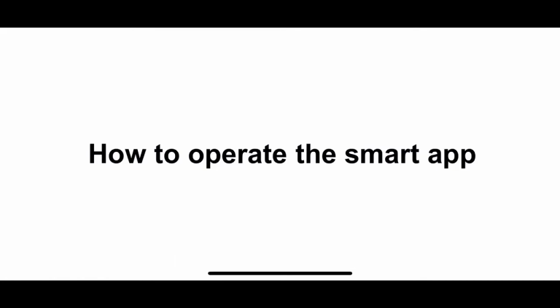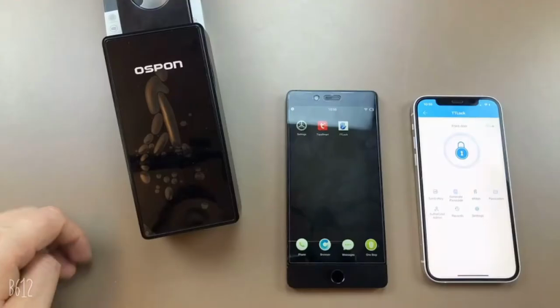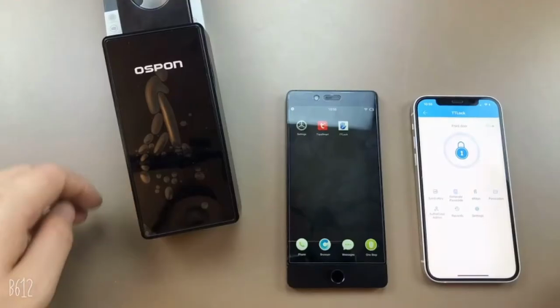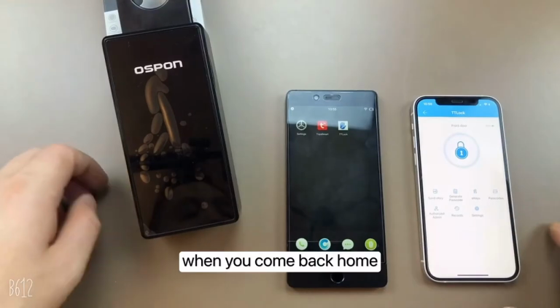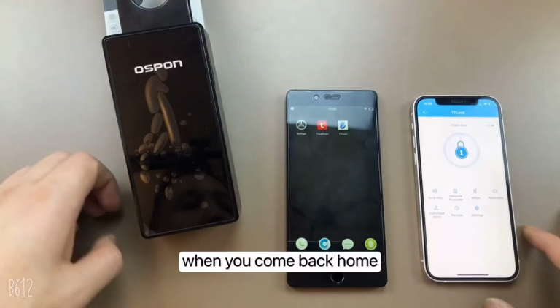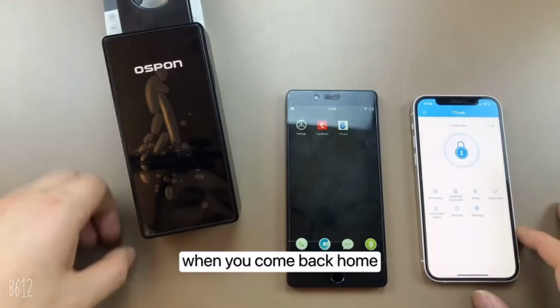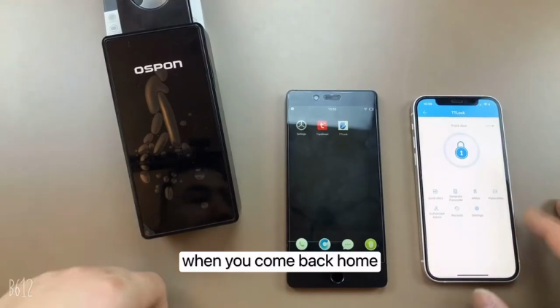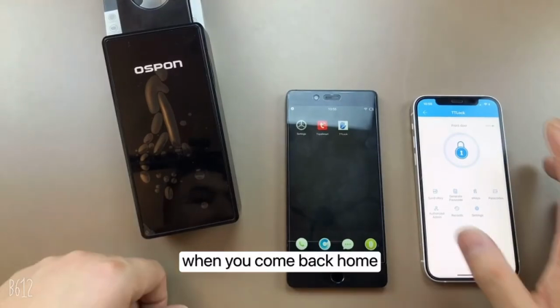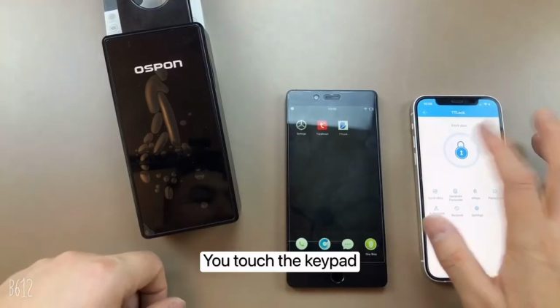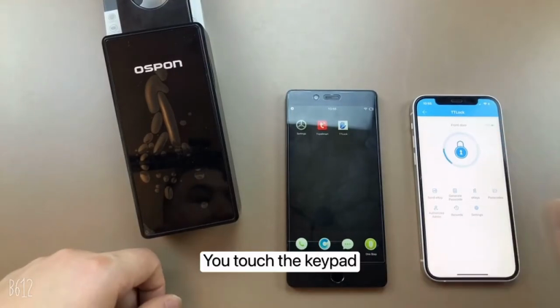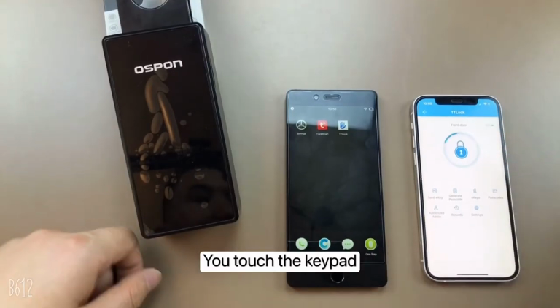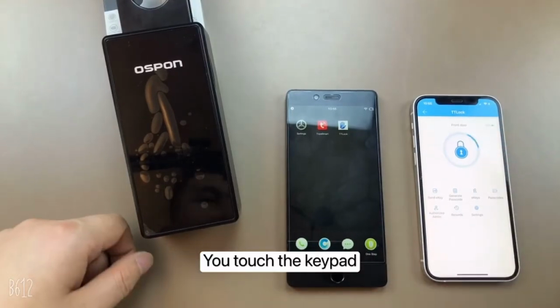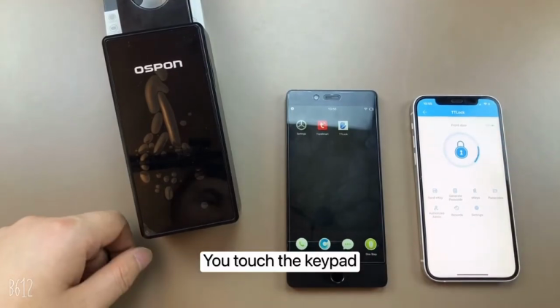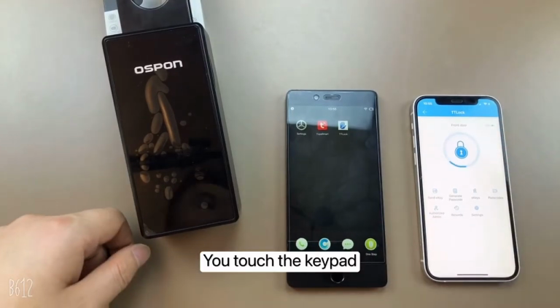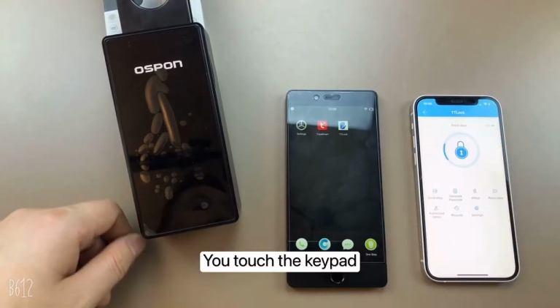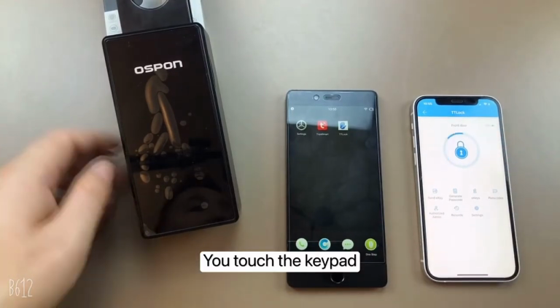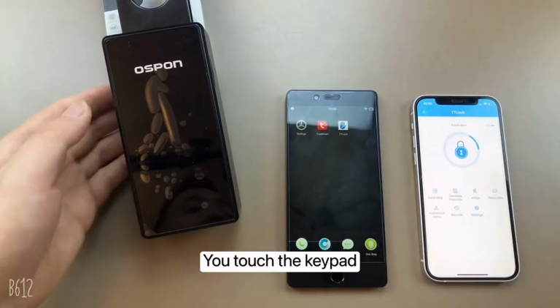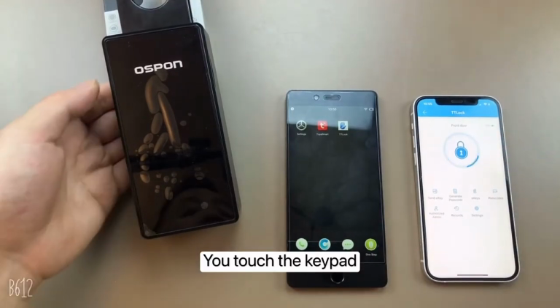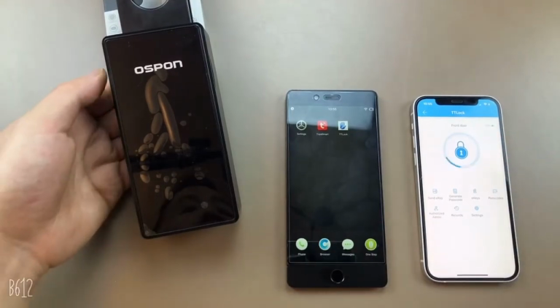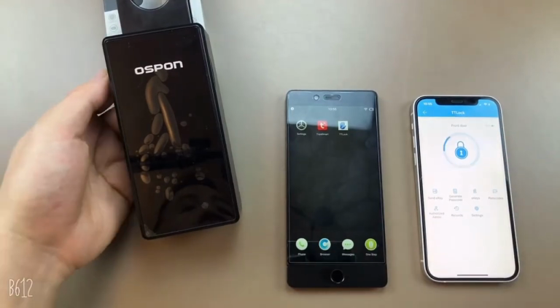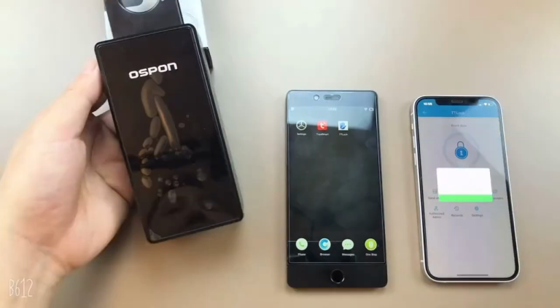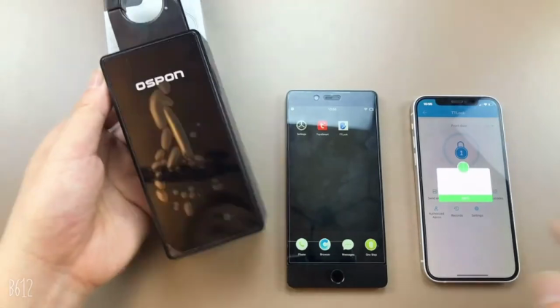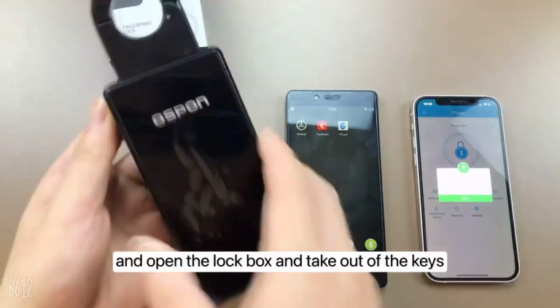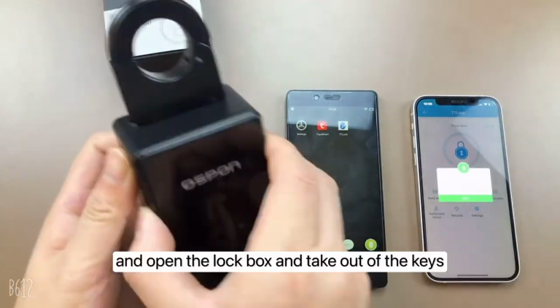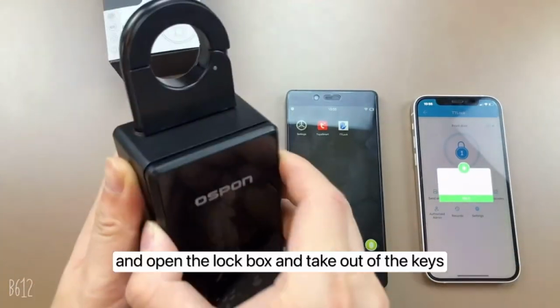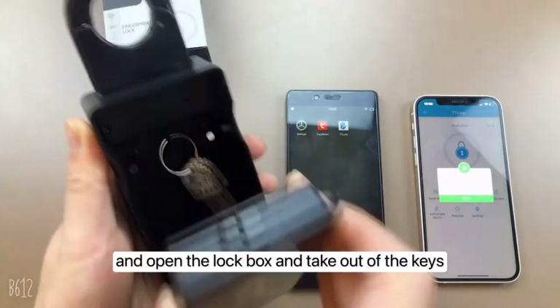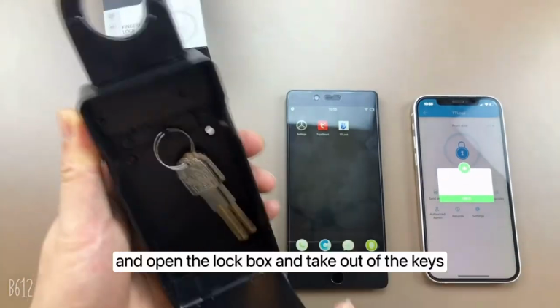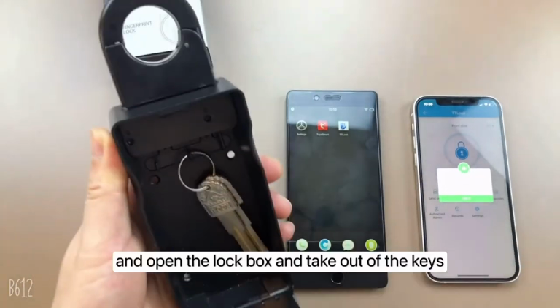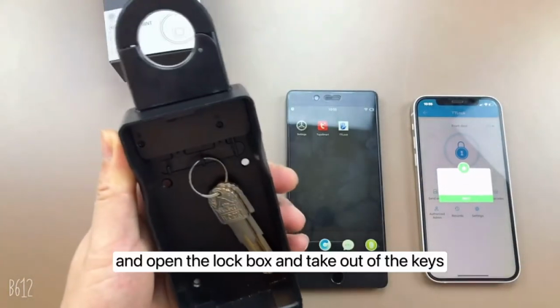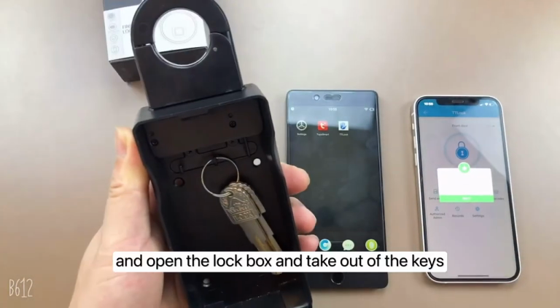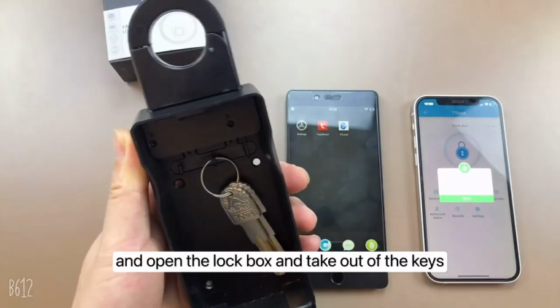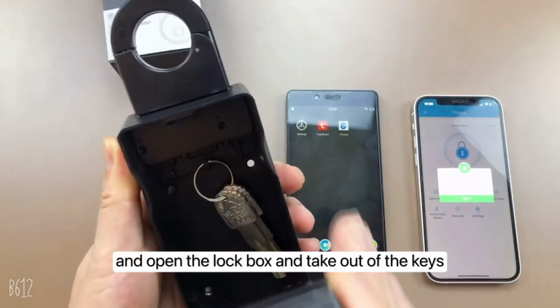When you come back home, touch the keypad to open the lockbox and take out the keys.